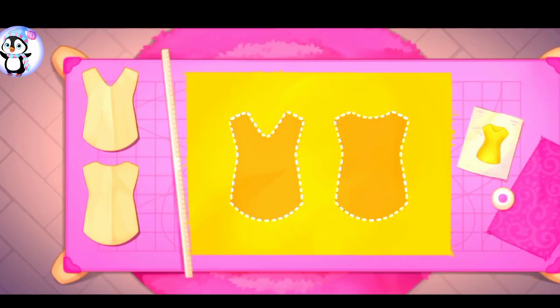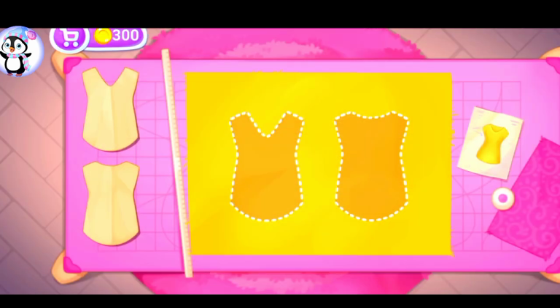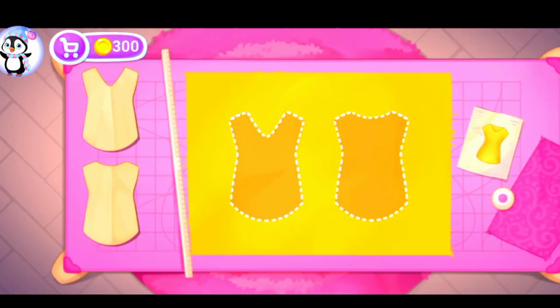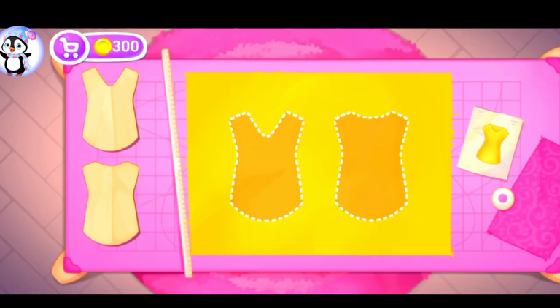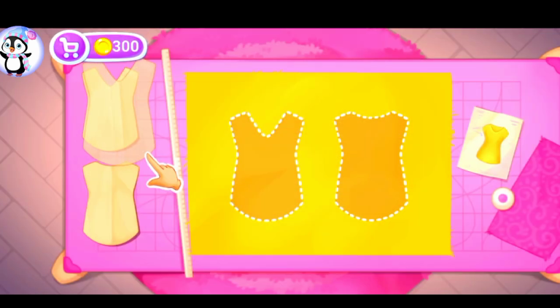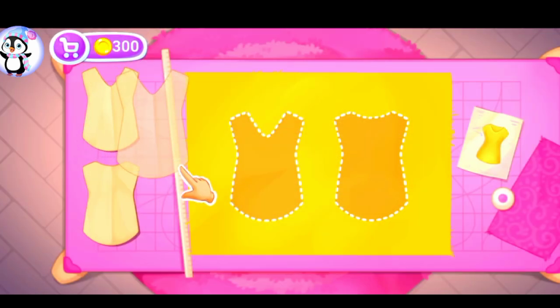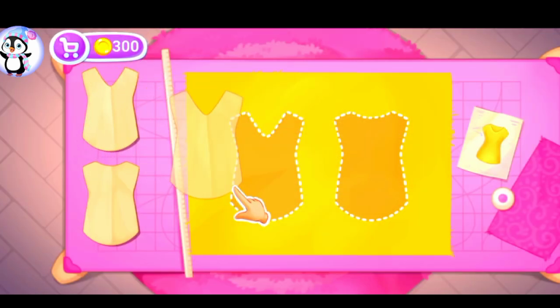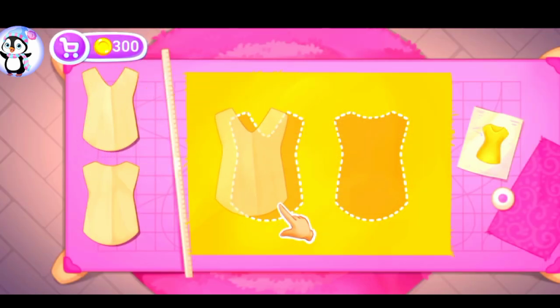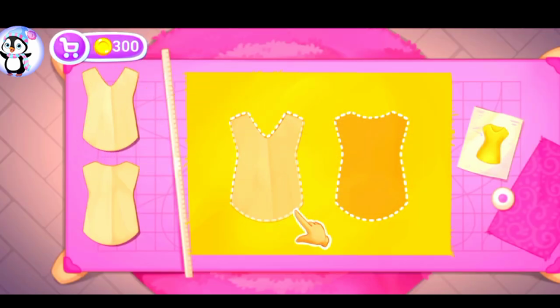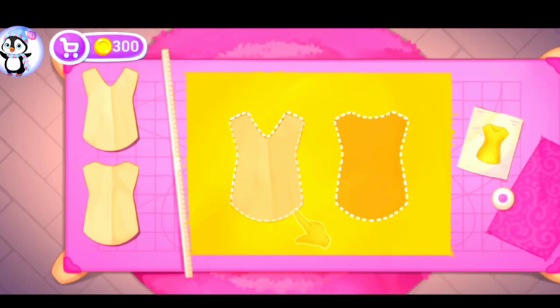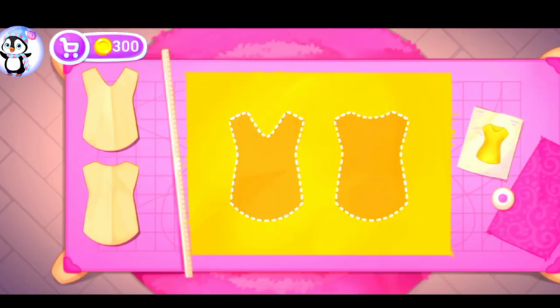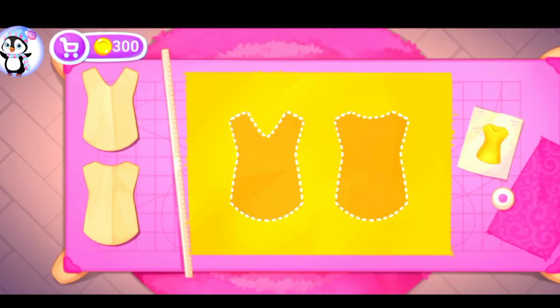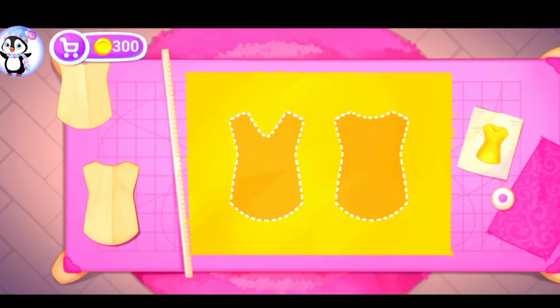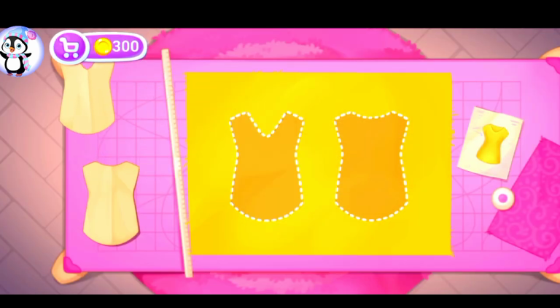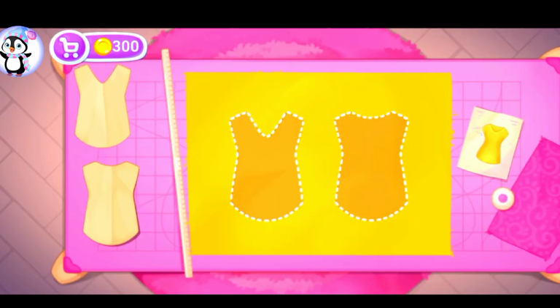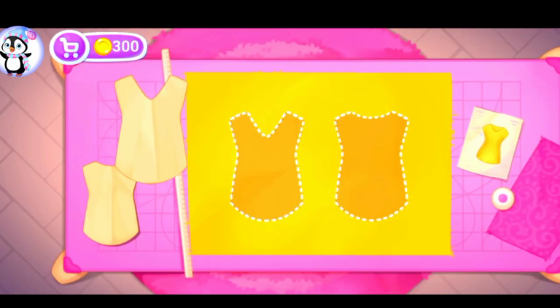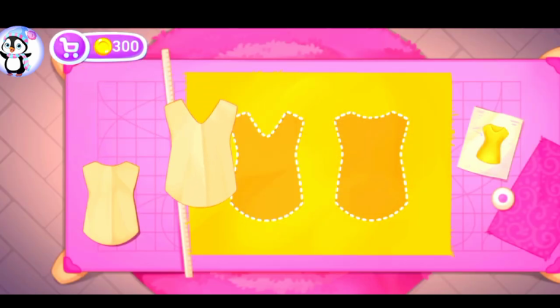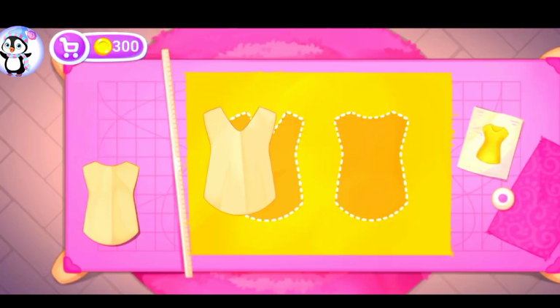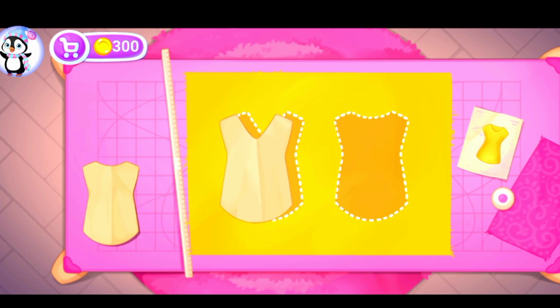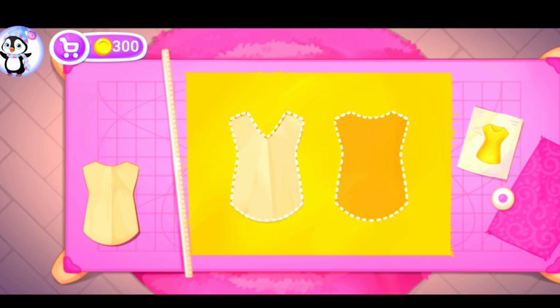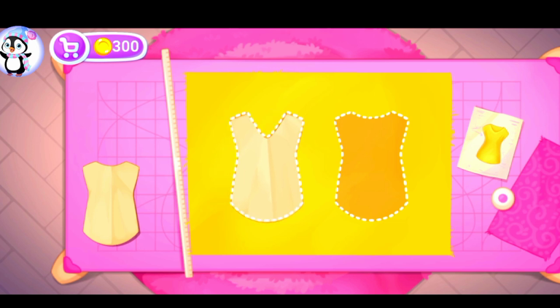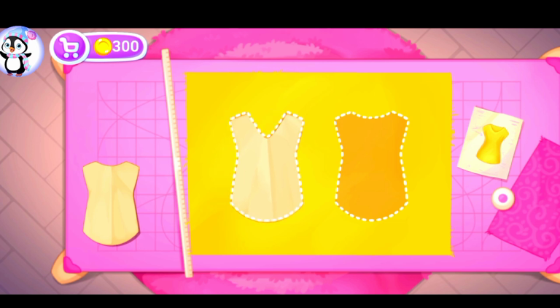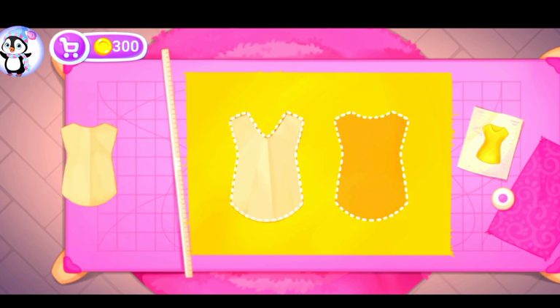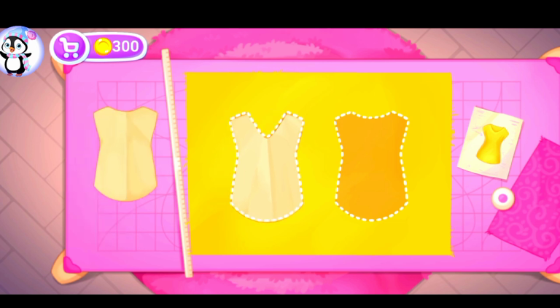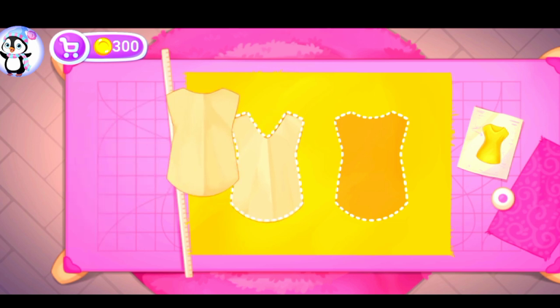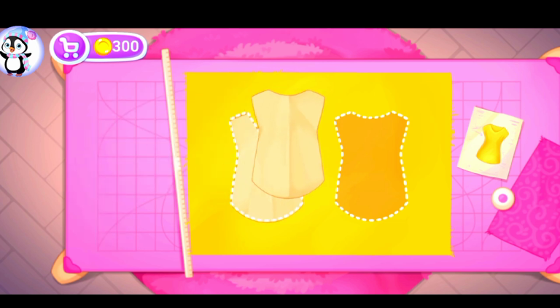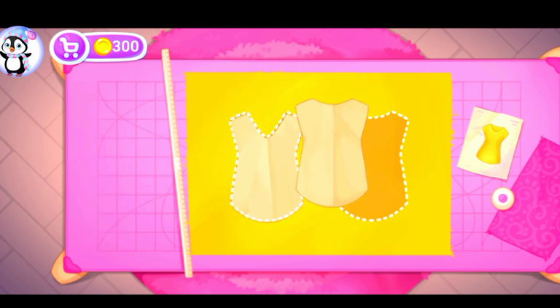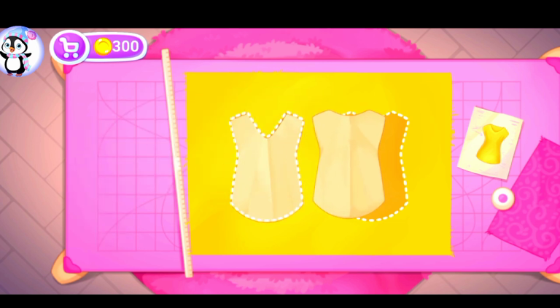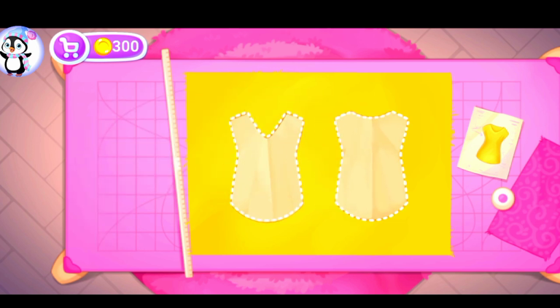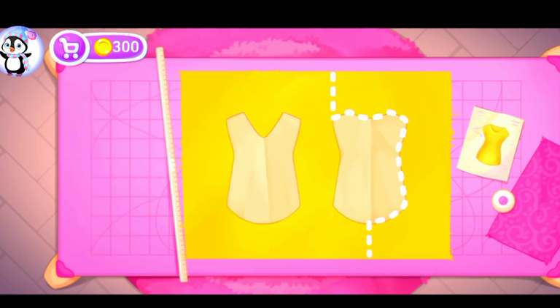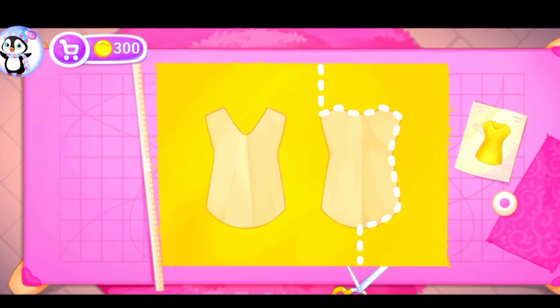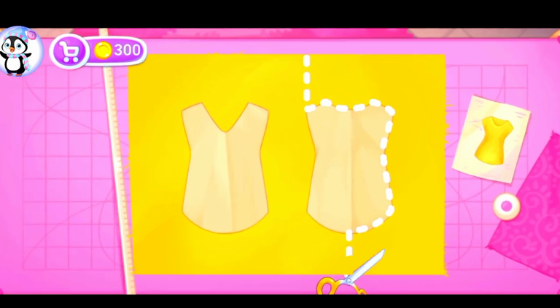Let's start with a shirt. Let's lay out the templates on the fabric. Let's cut.